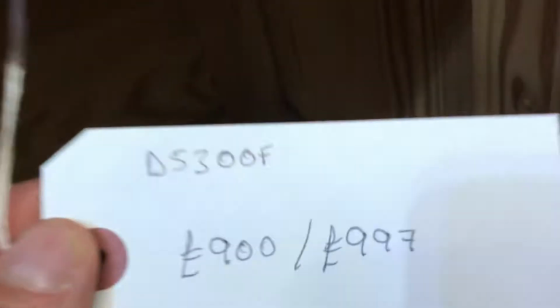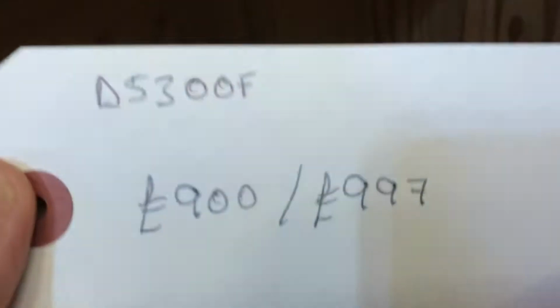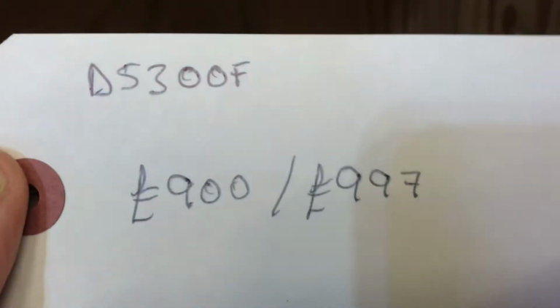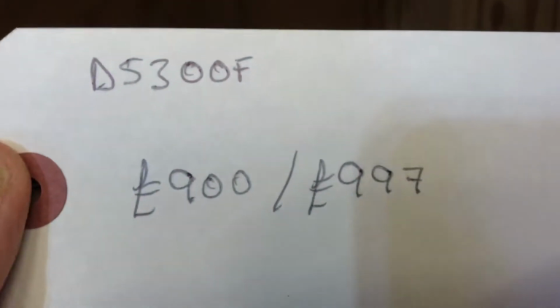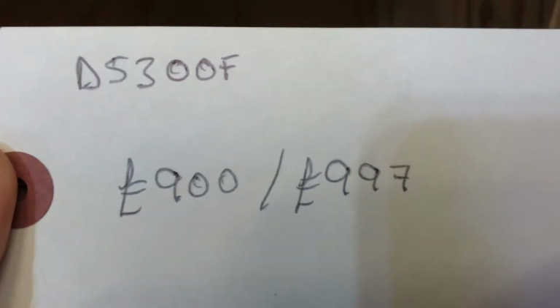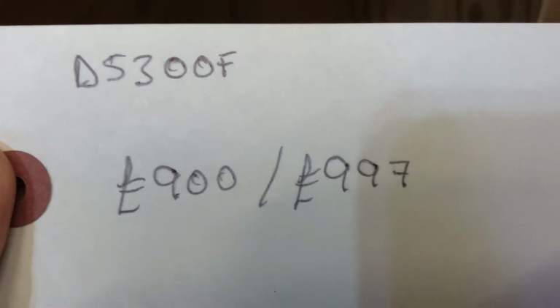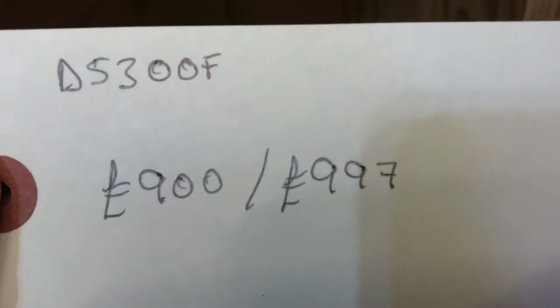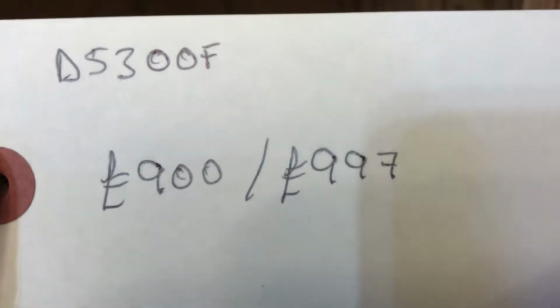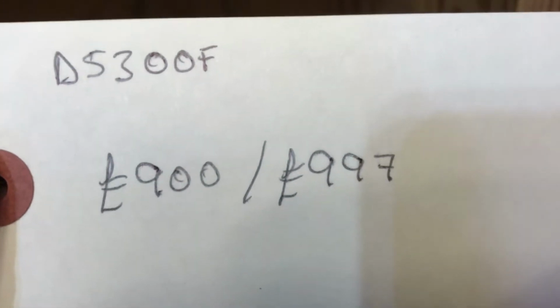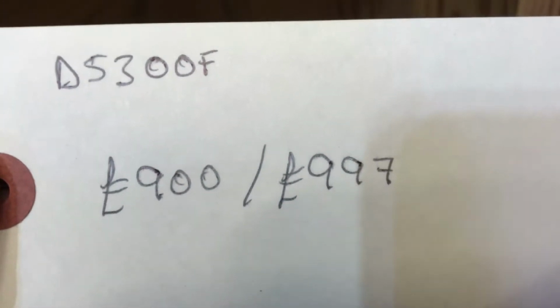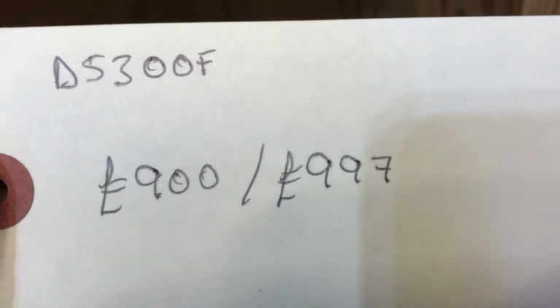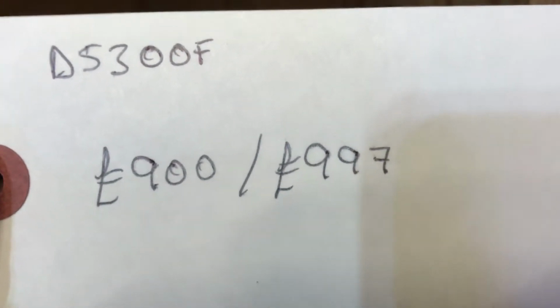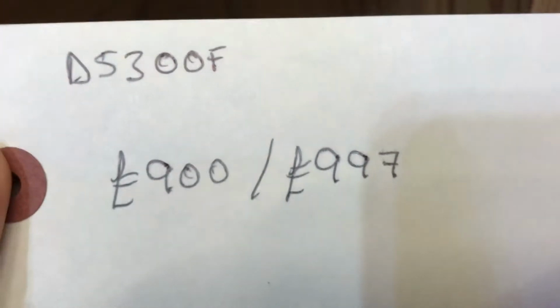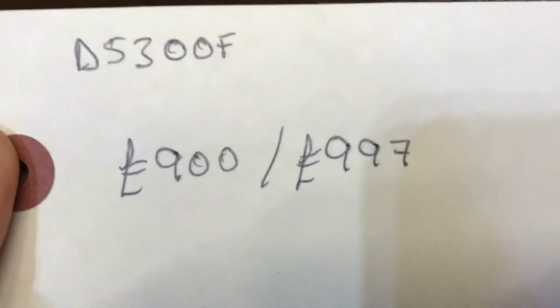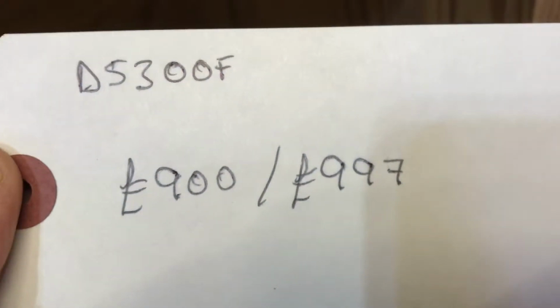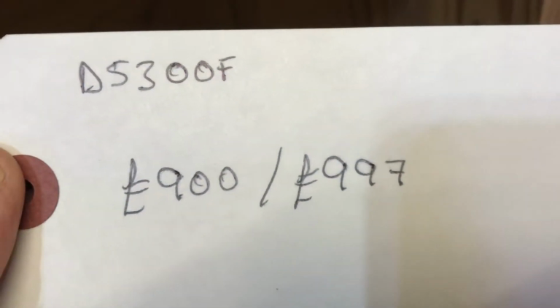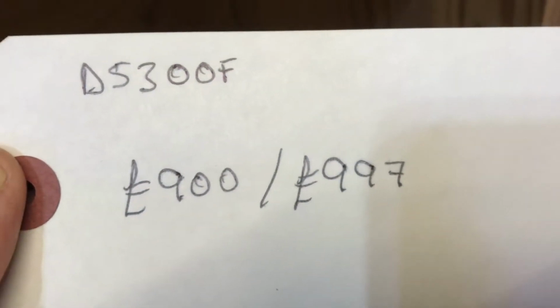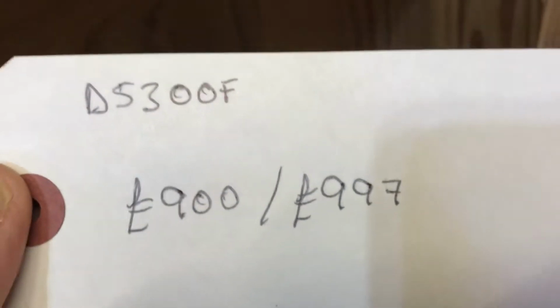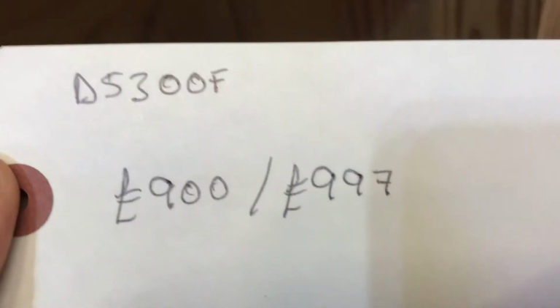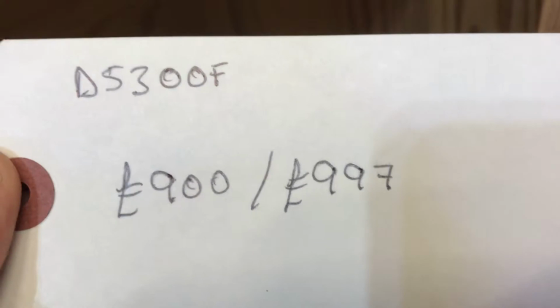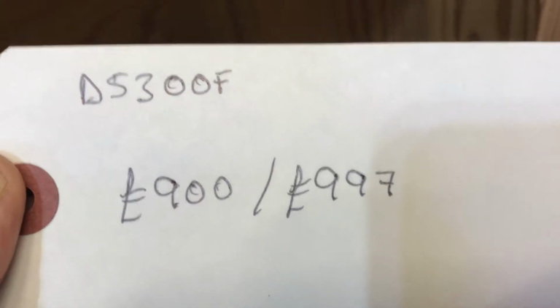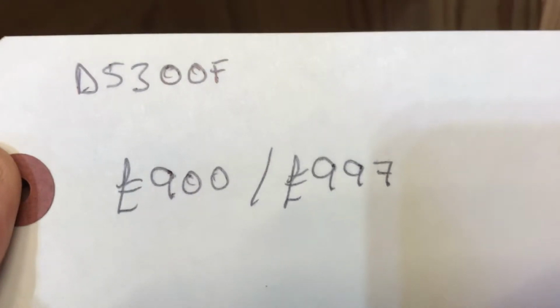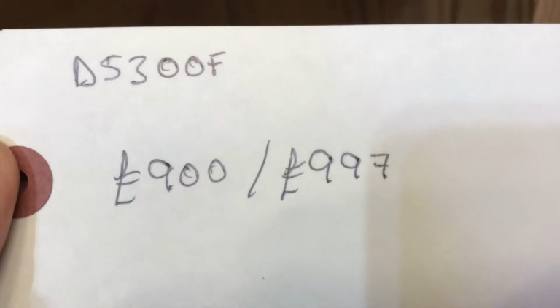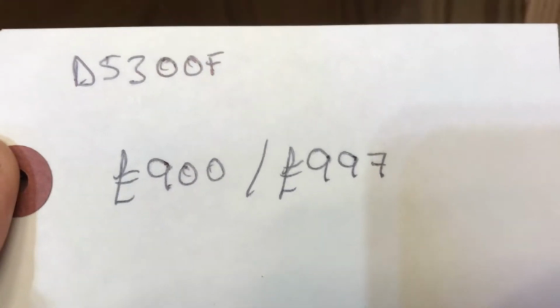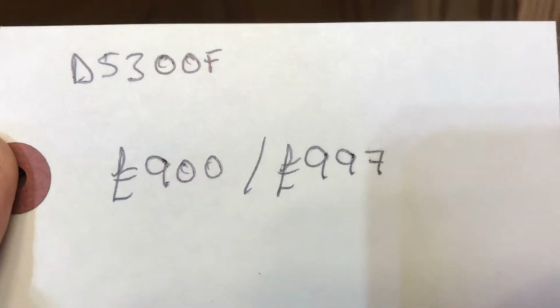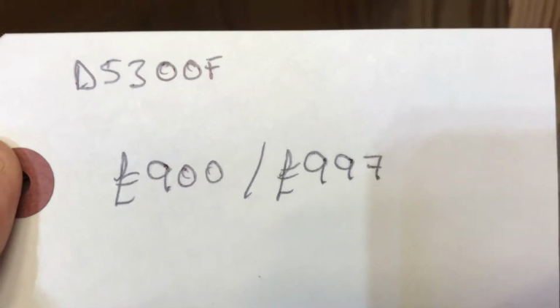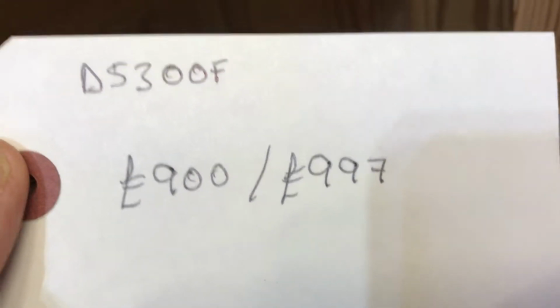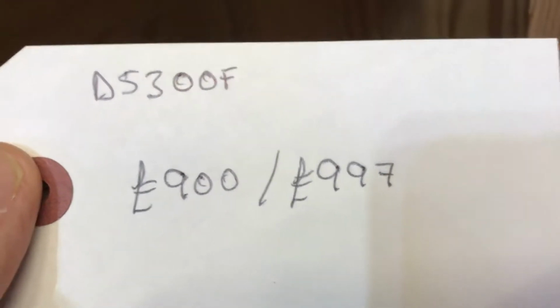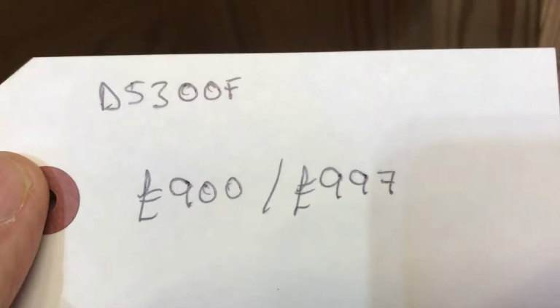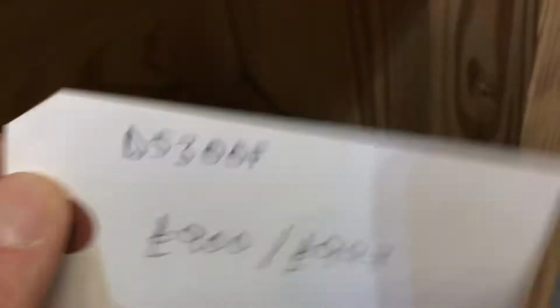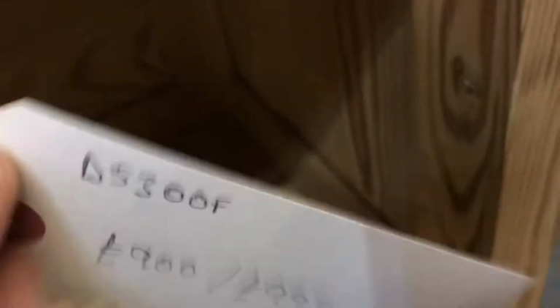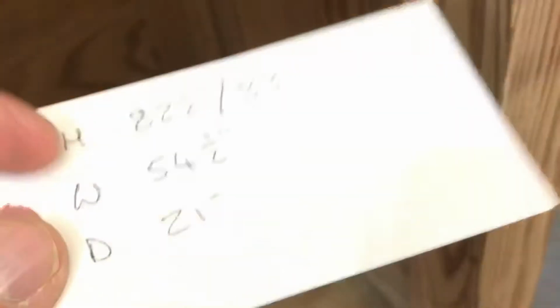The code number is D5300F. The price is £900 as it is, or £997 if you'd like me to wax it for you.